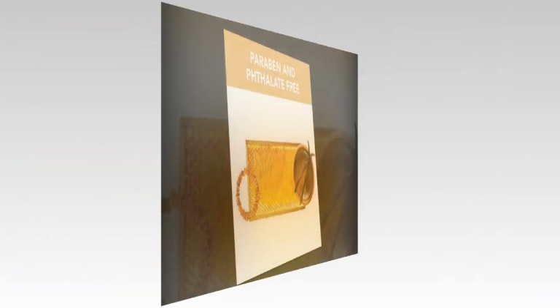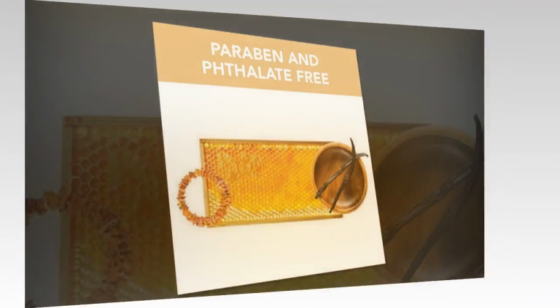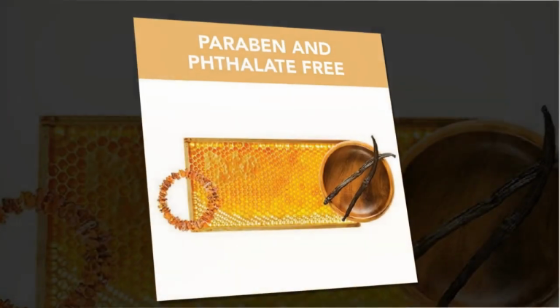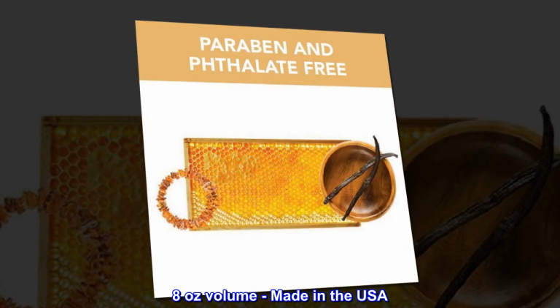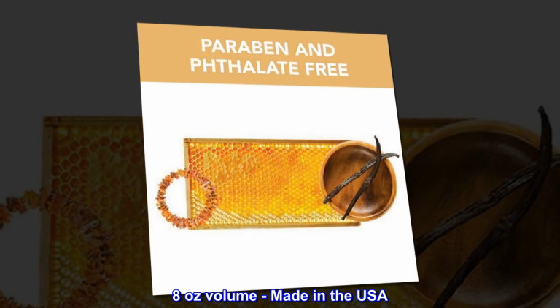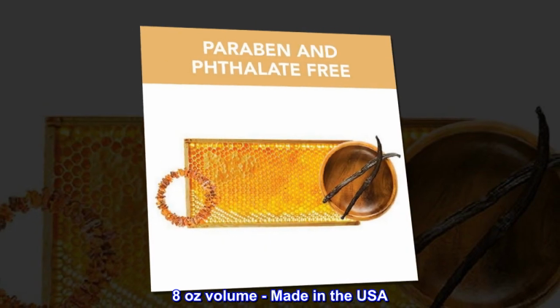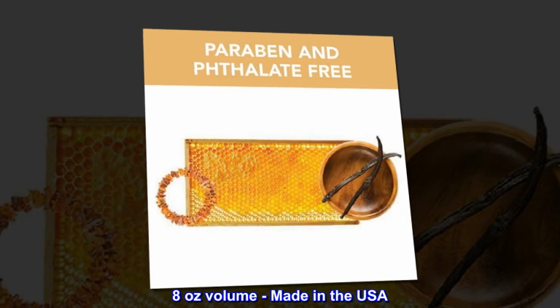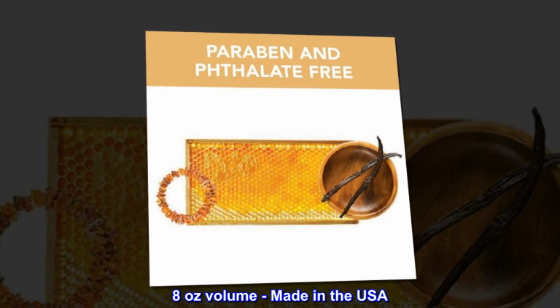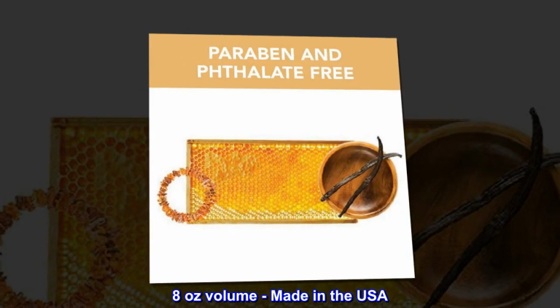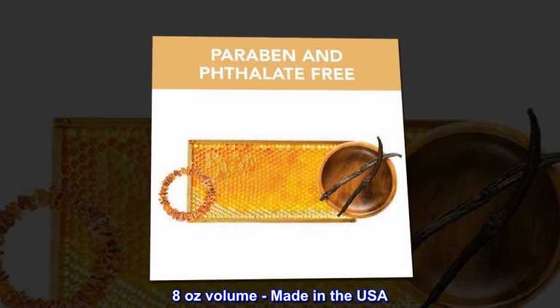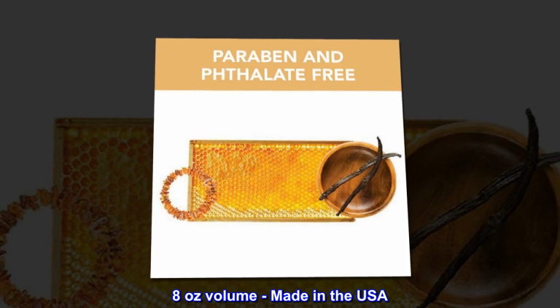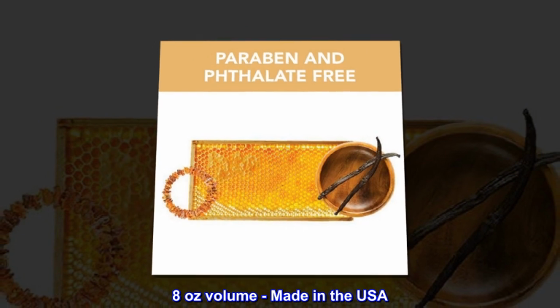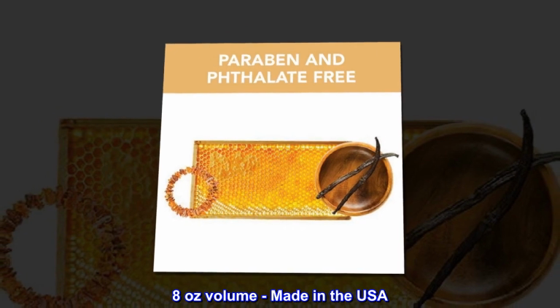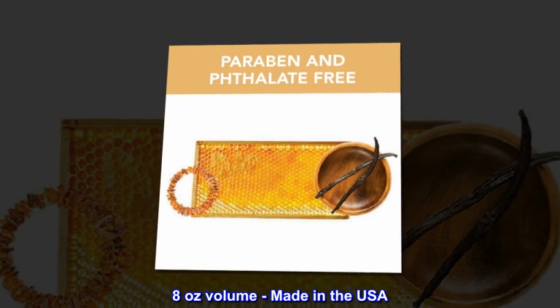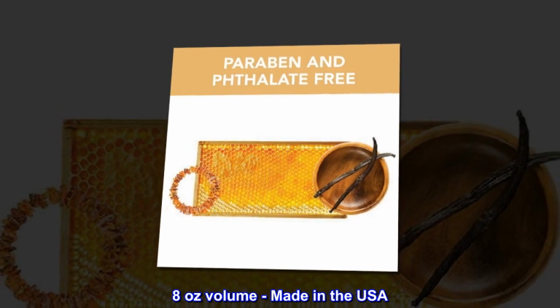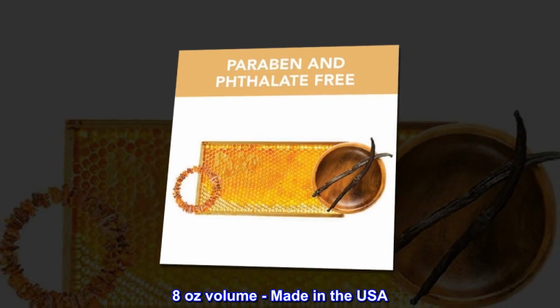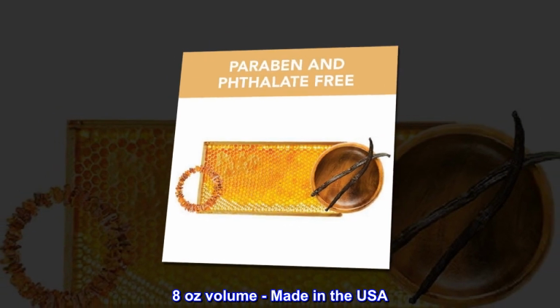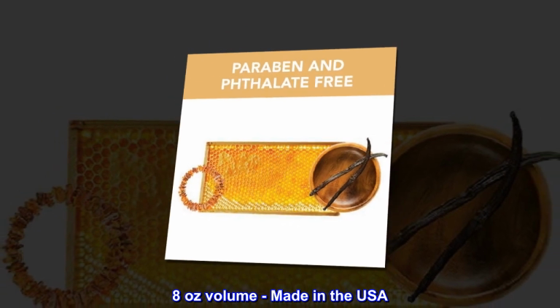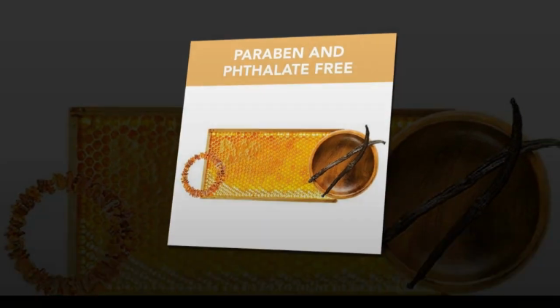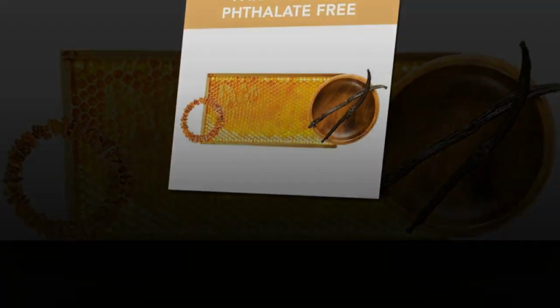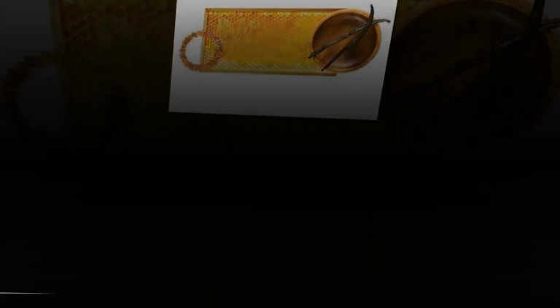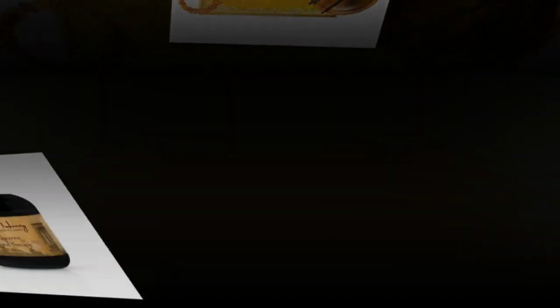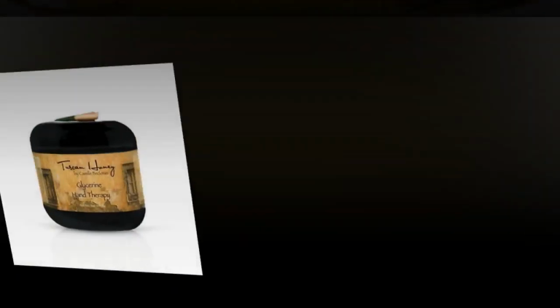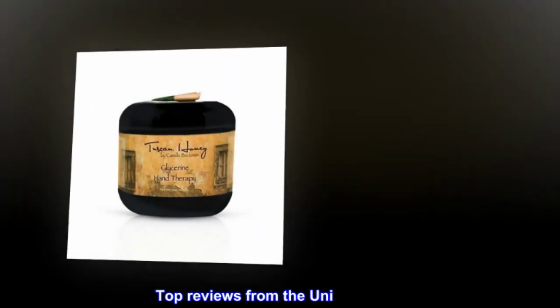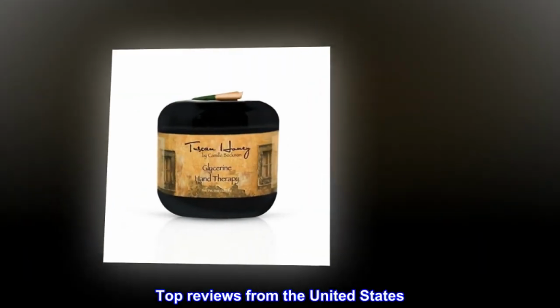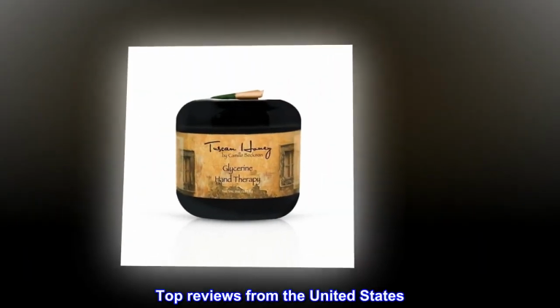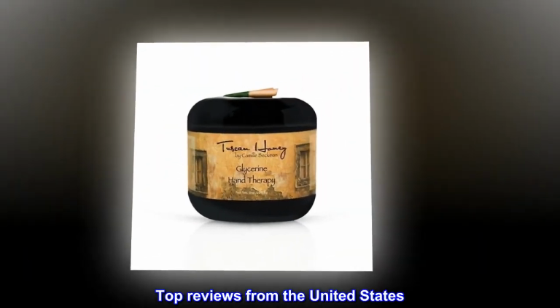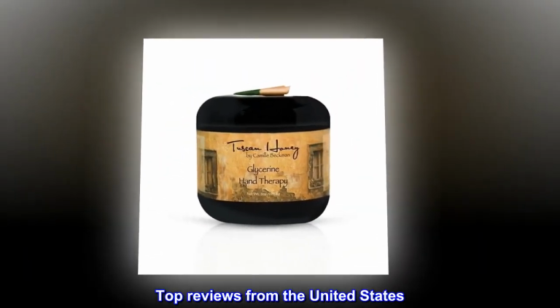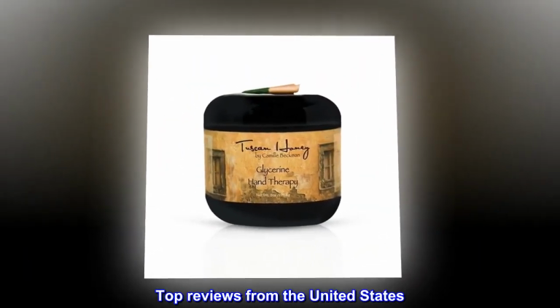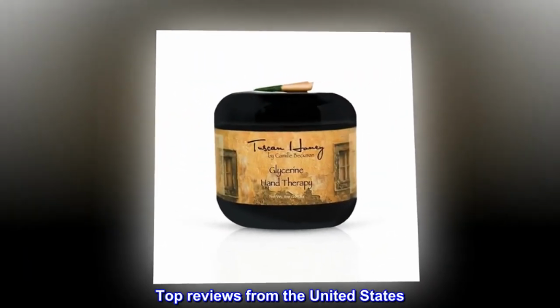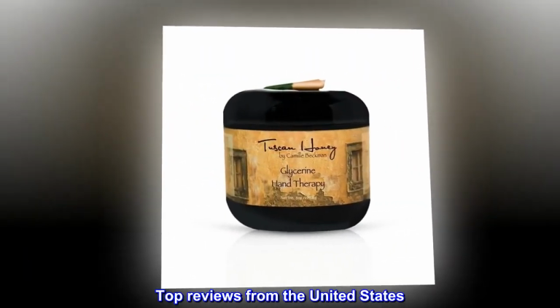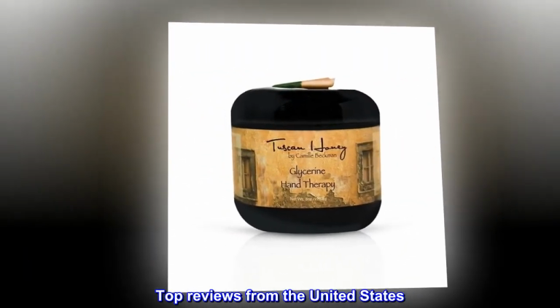8 oz volume, made in the USA. Top reviews from the United States.